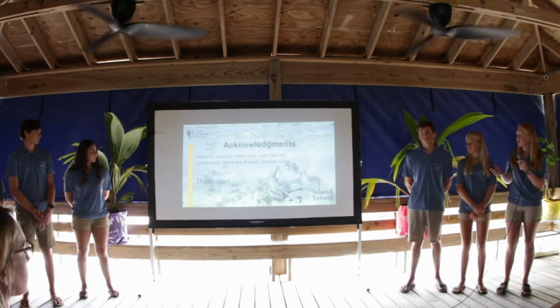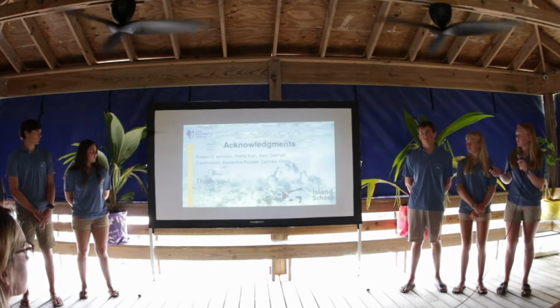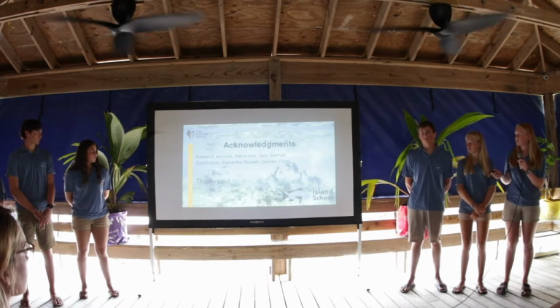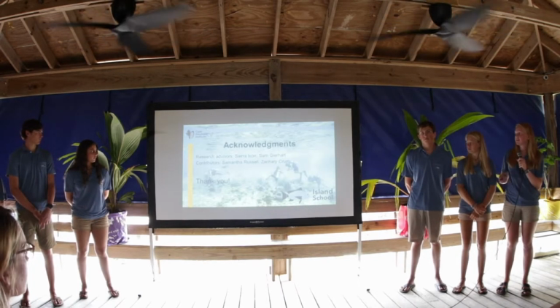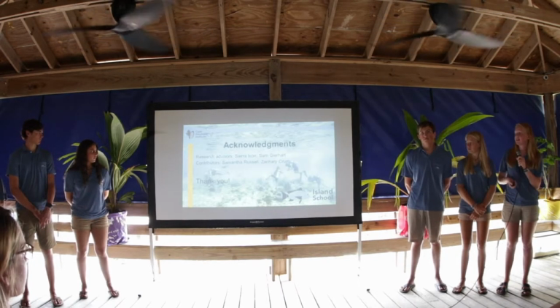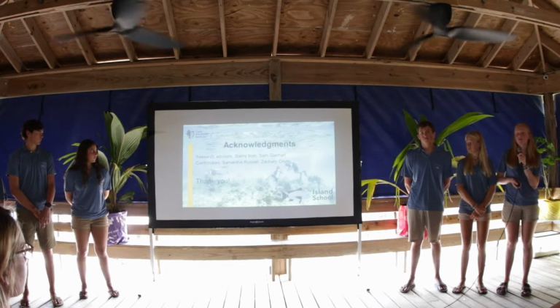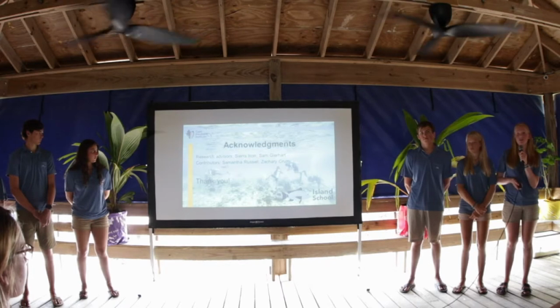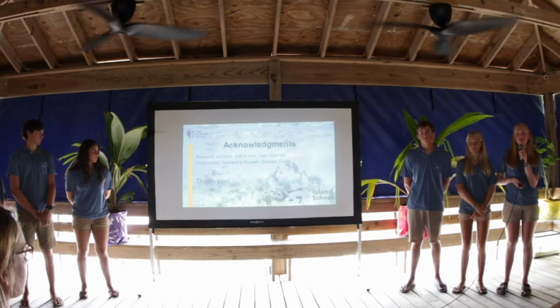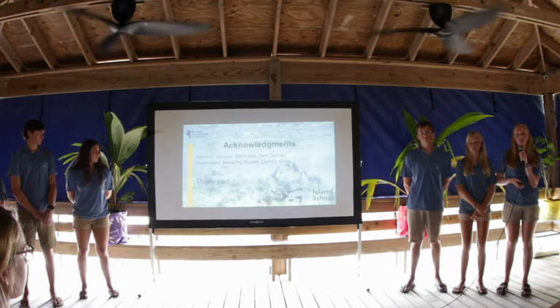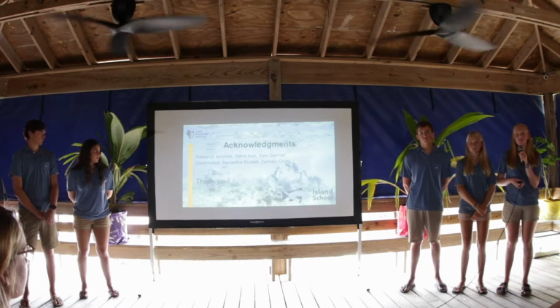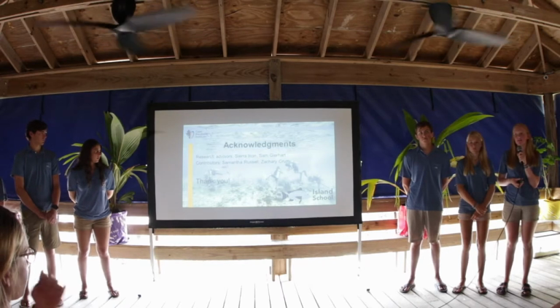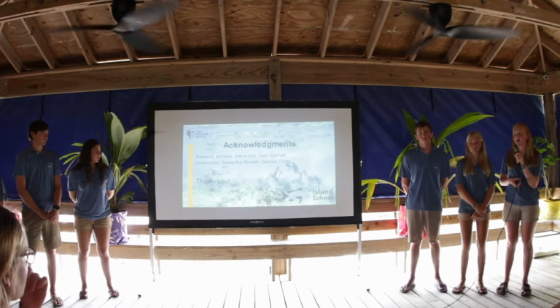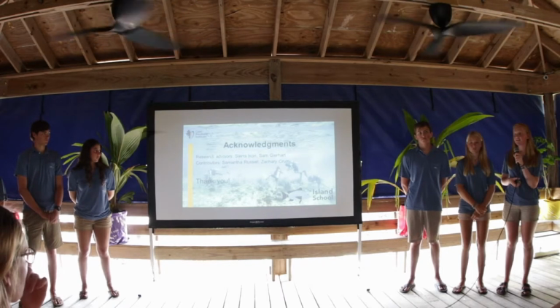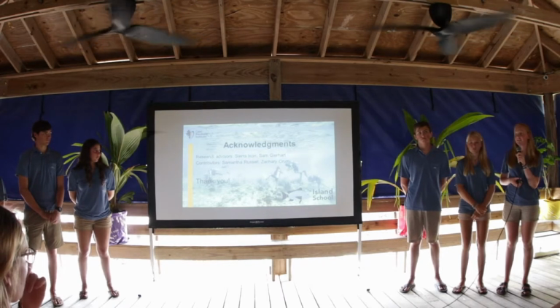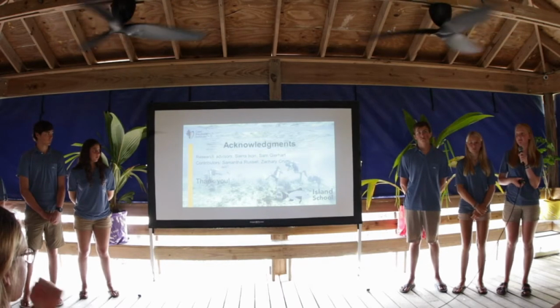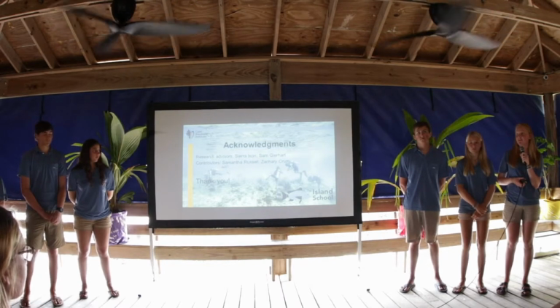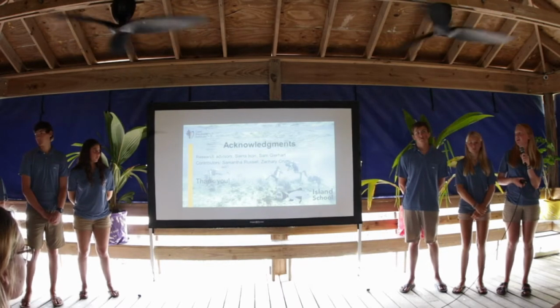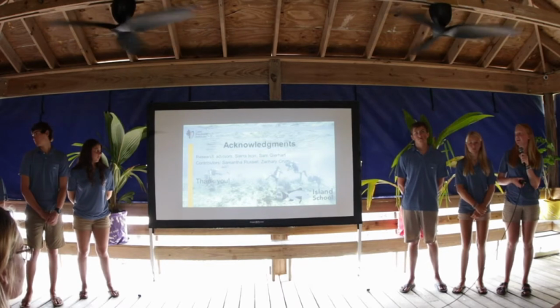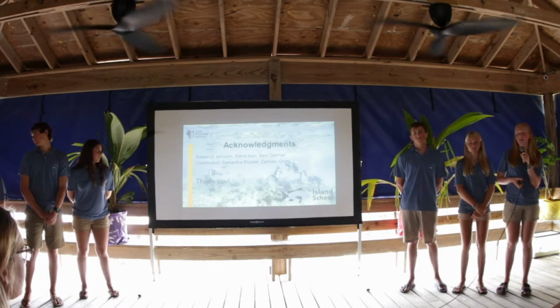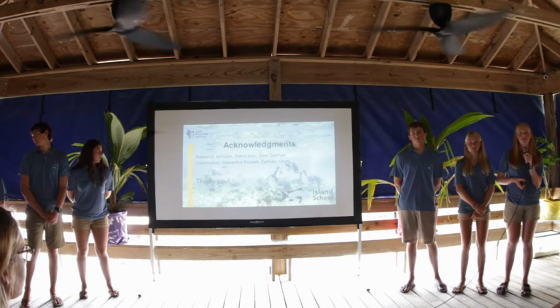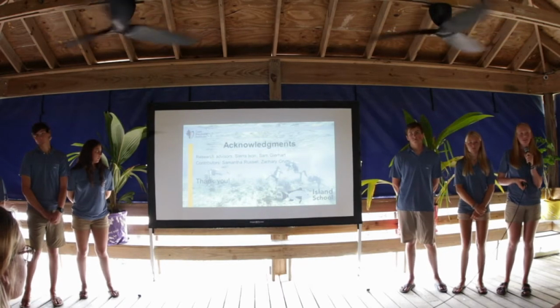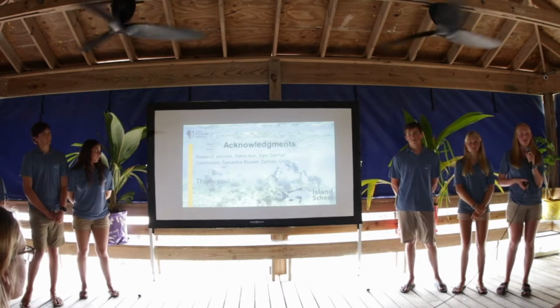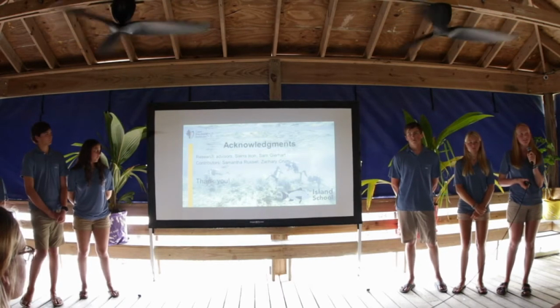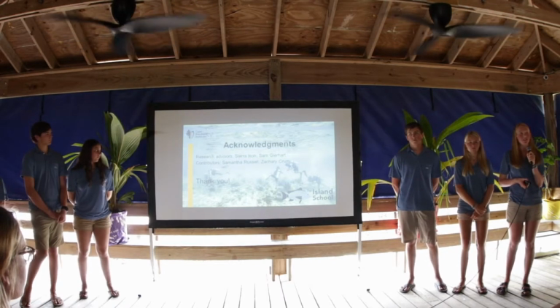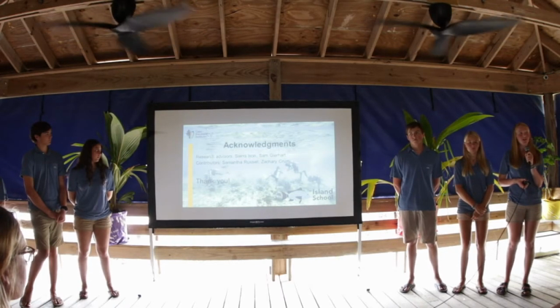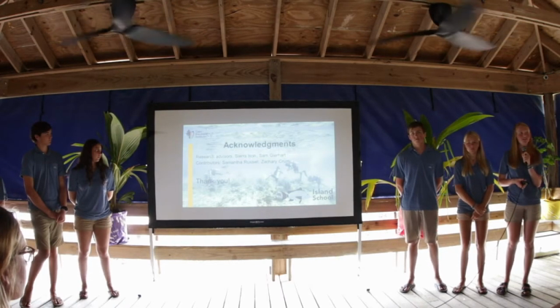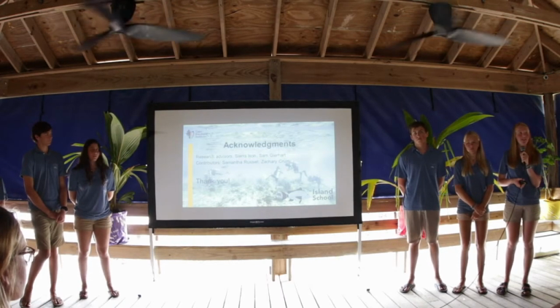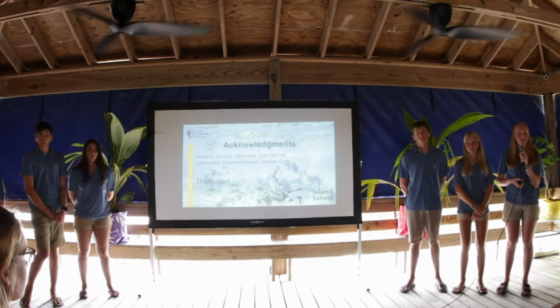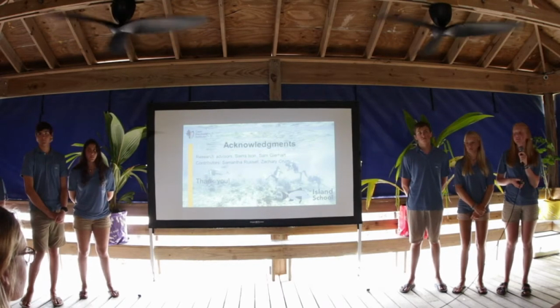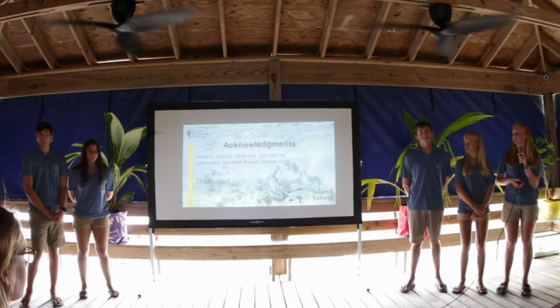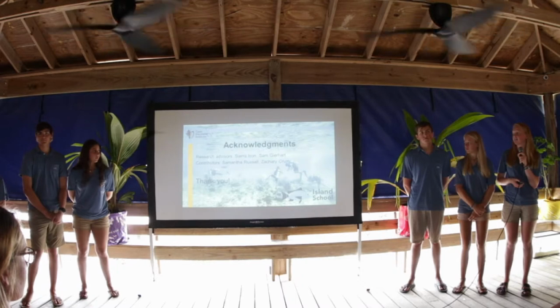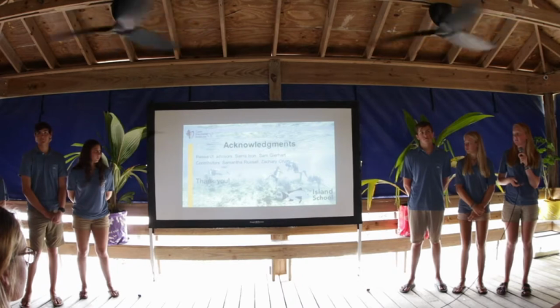We would like to thank our research advisors Sierra Eisen and Sam Gearhart, and other contributors Sam Russell and Zachary Crumb.